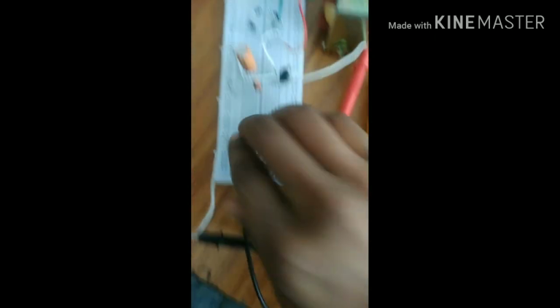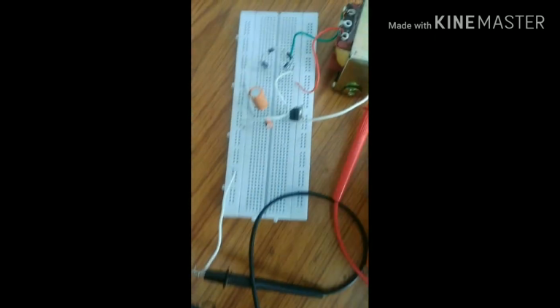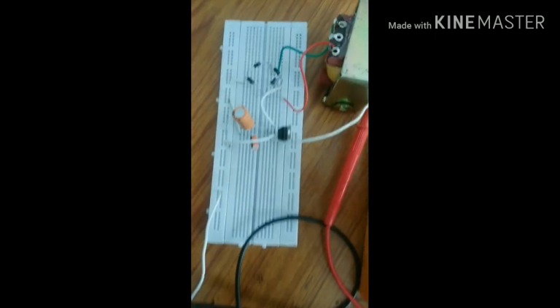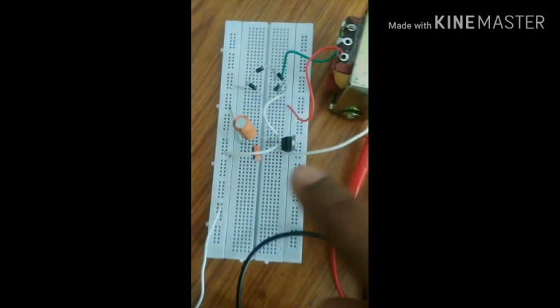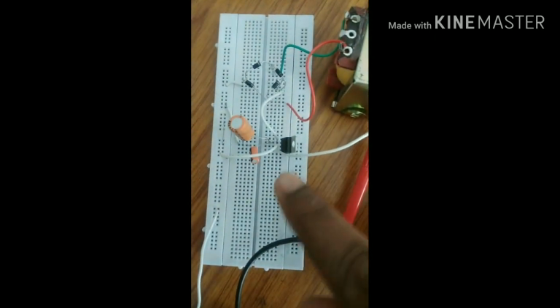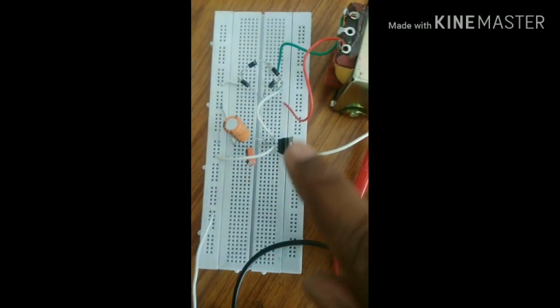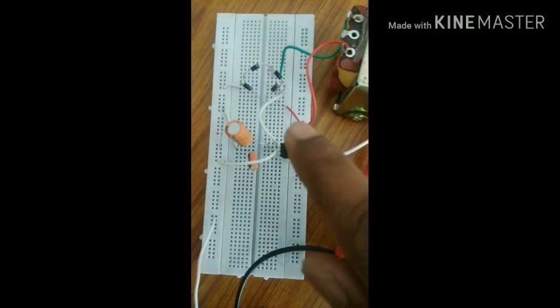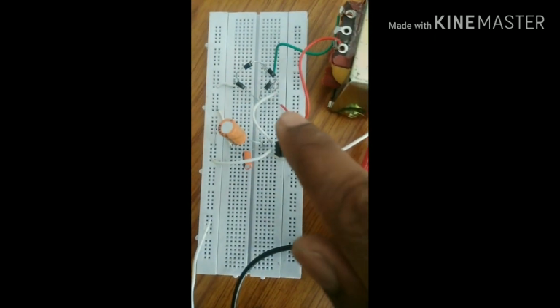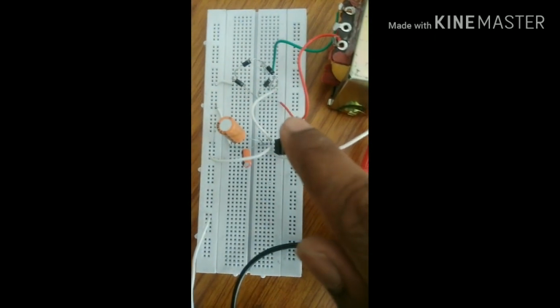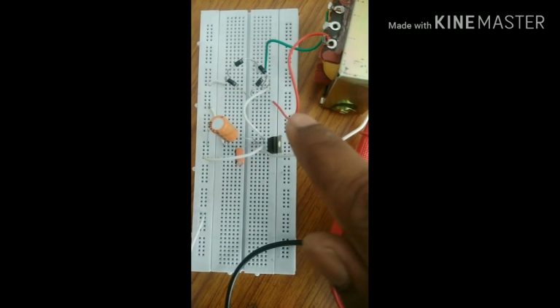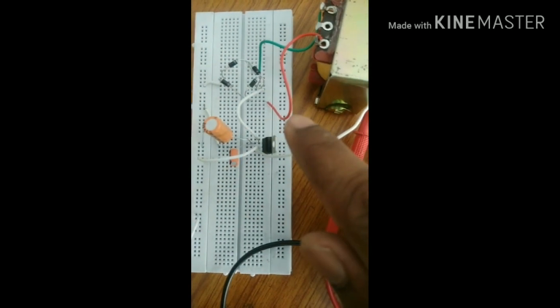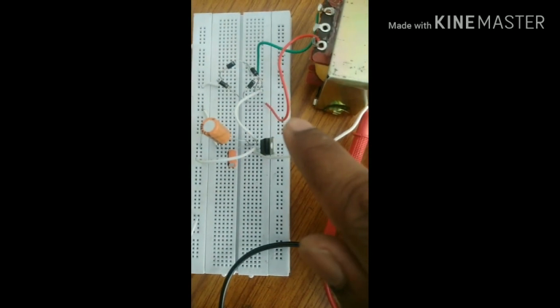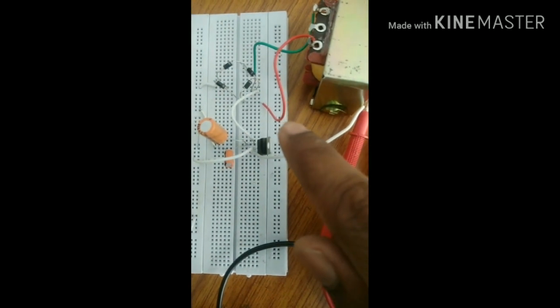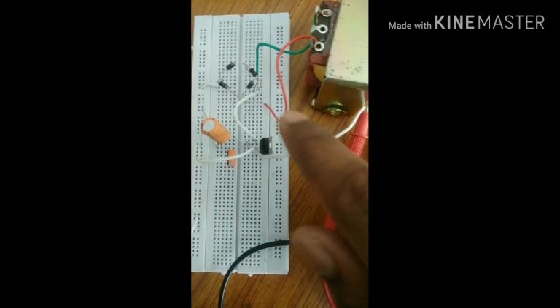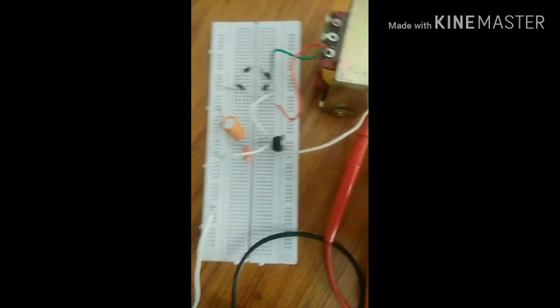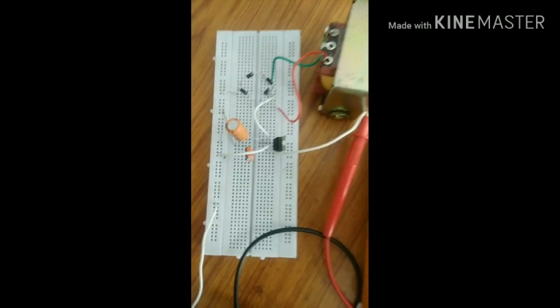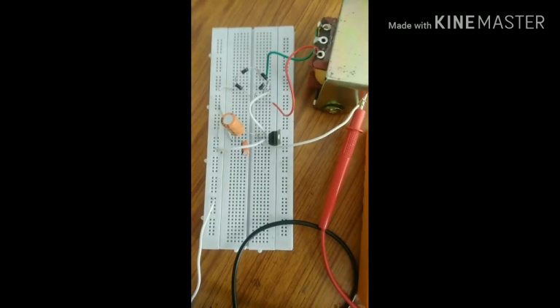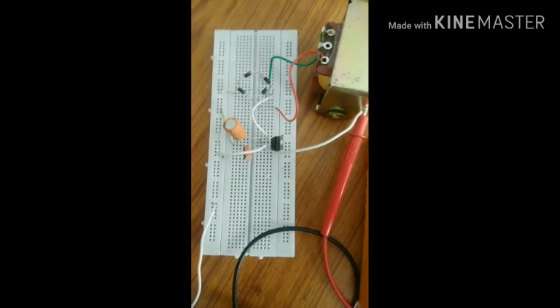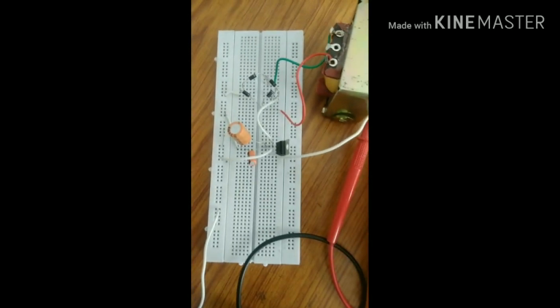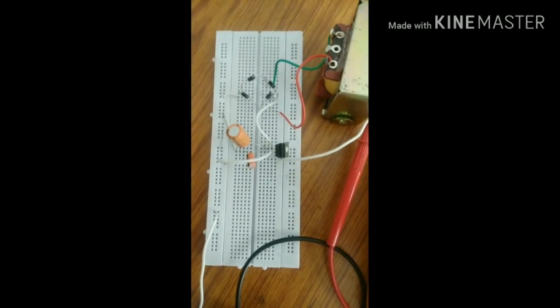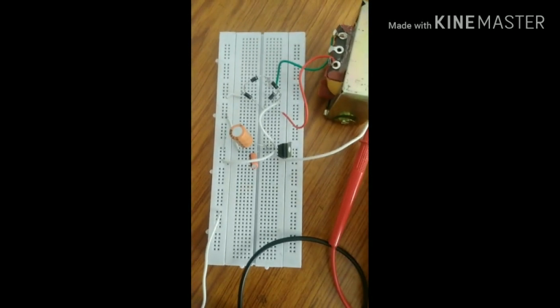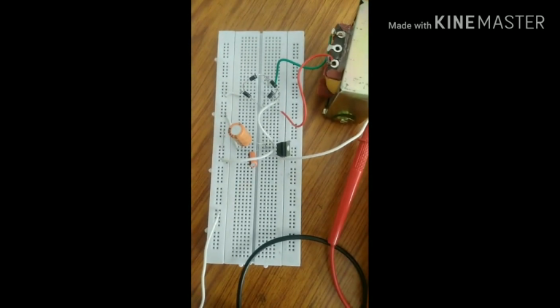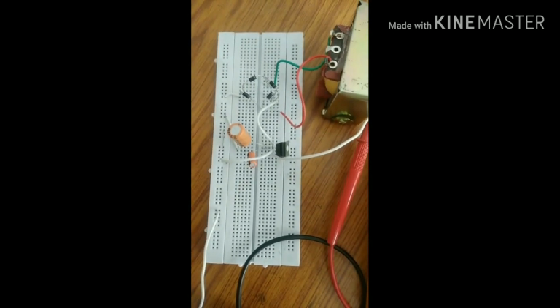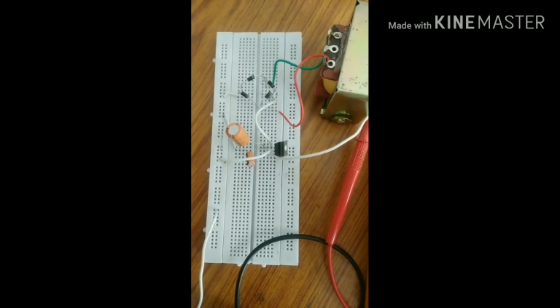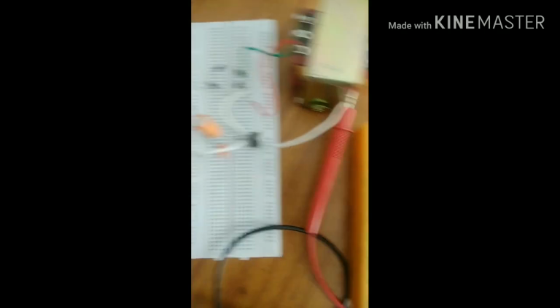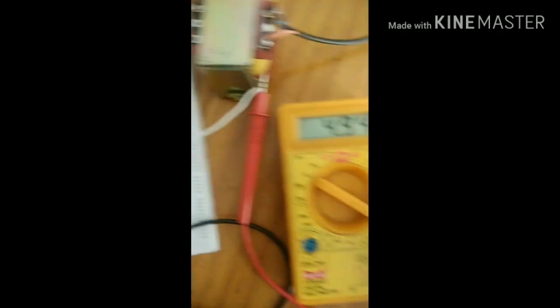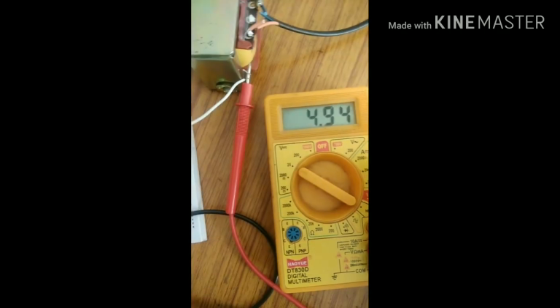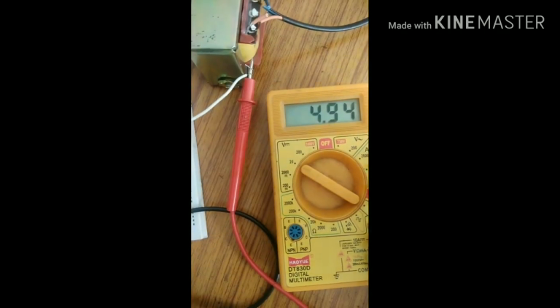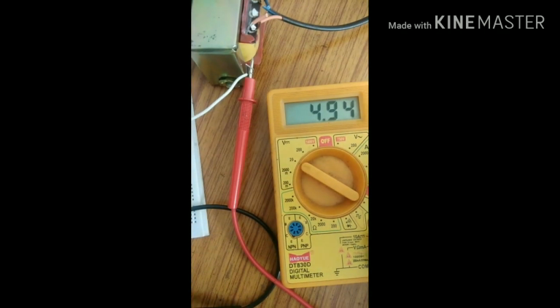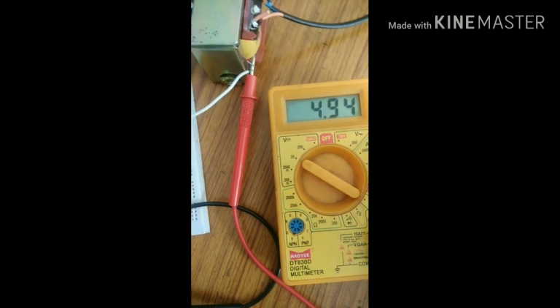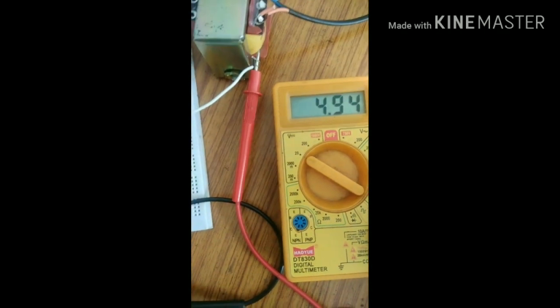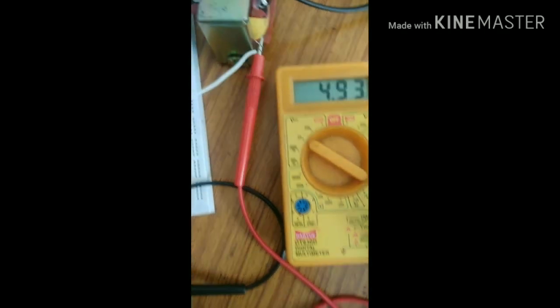See the circuit diagram carefully, and see the completed 5 volt power supply.